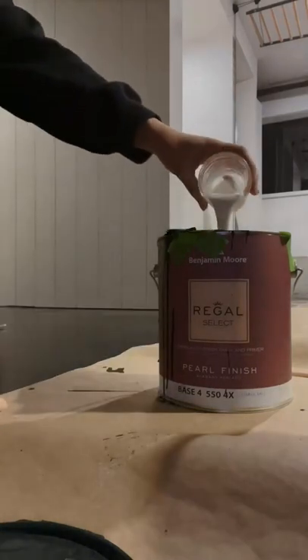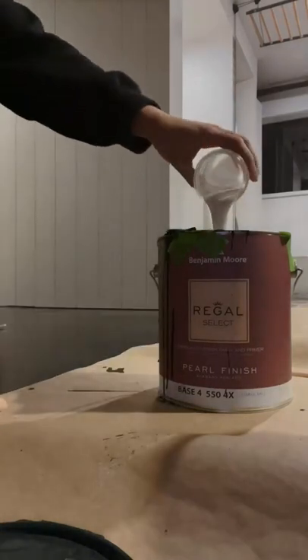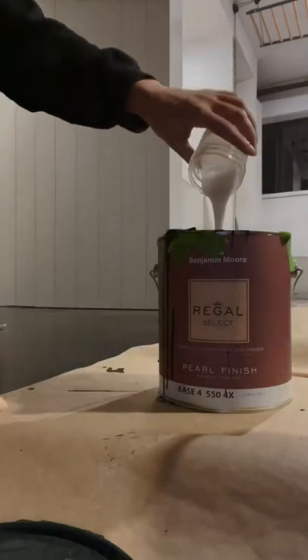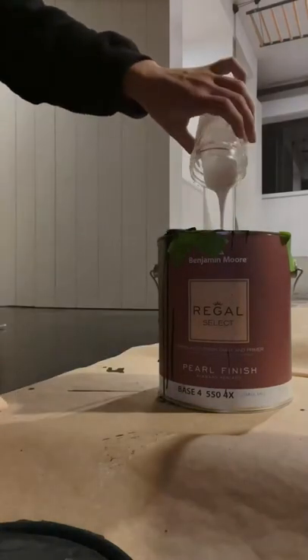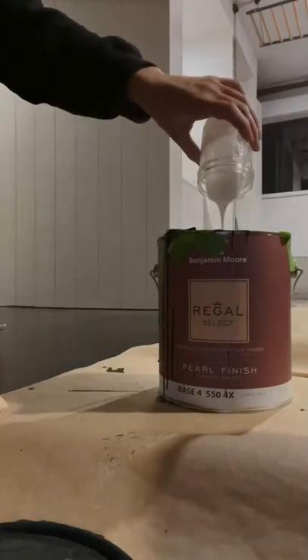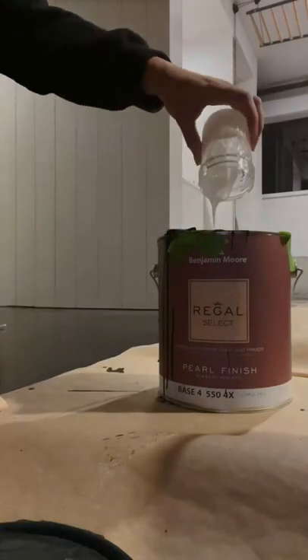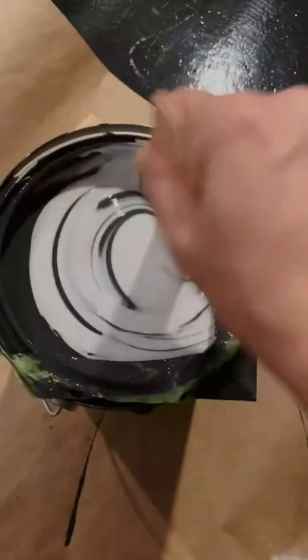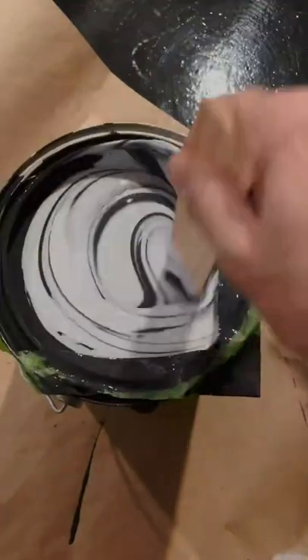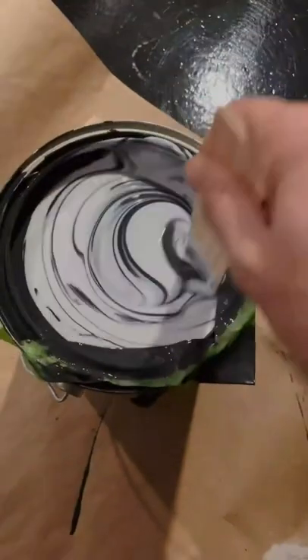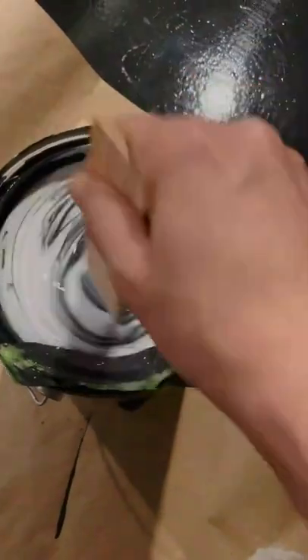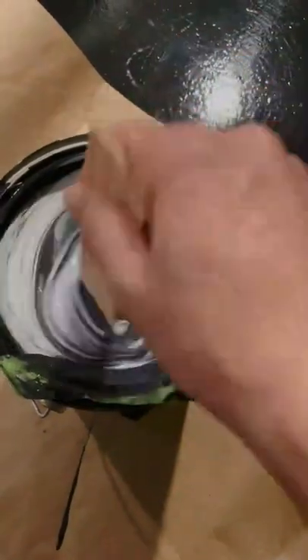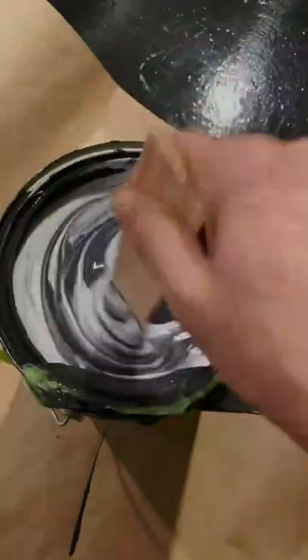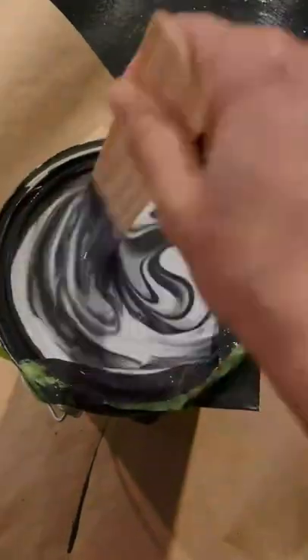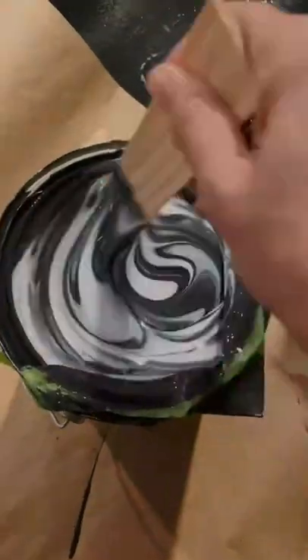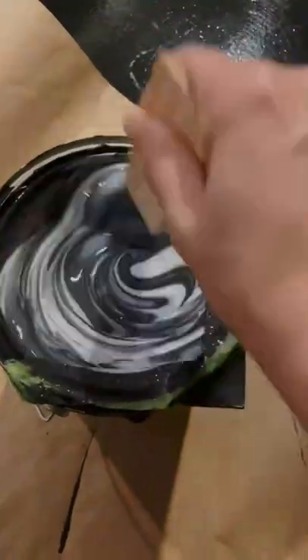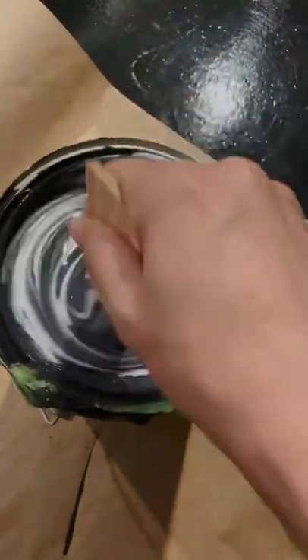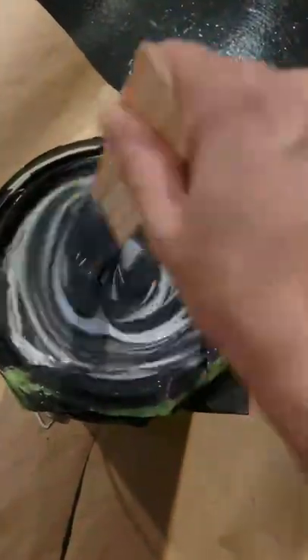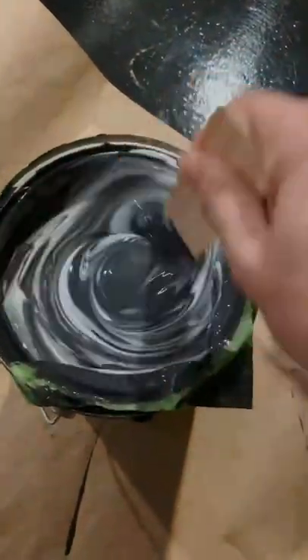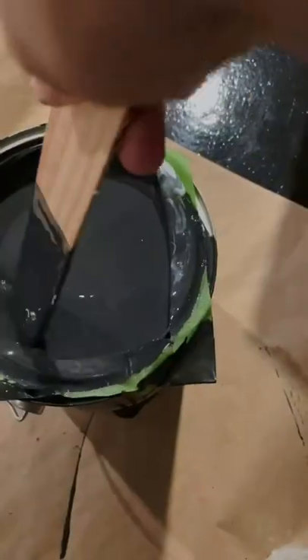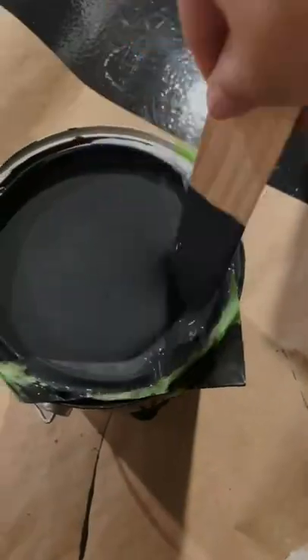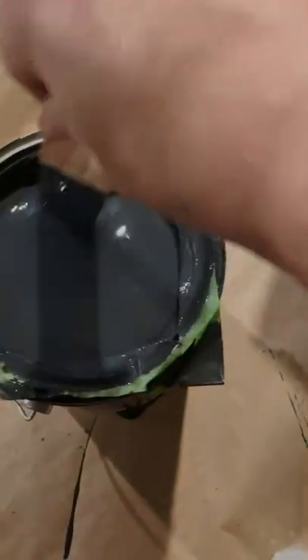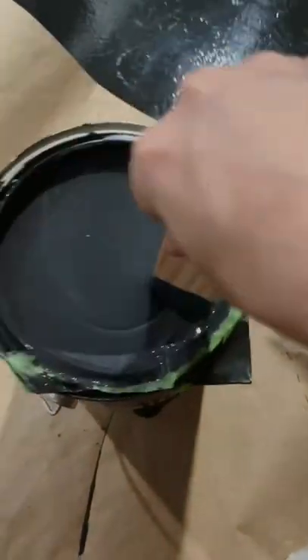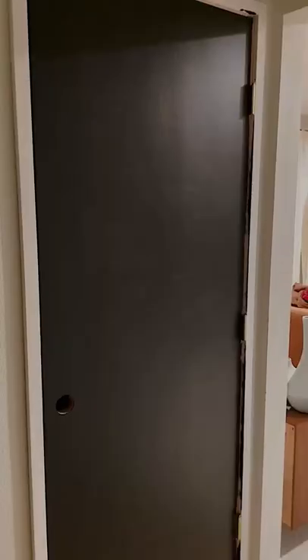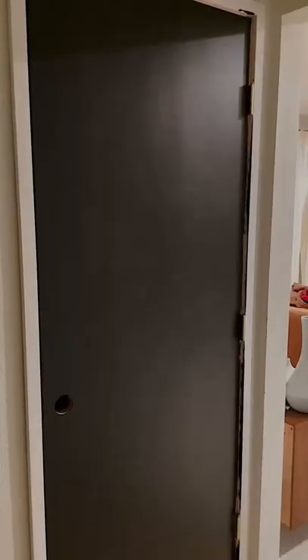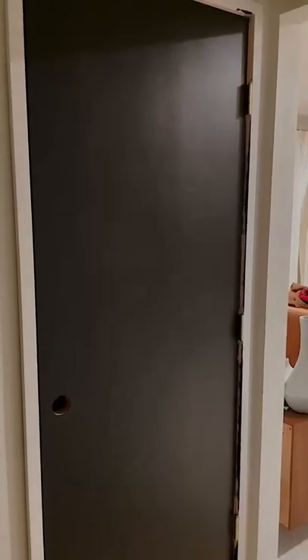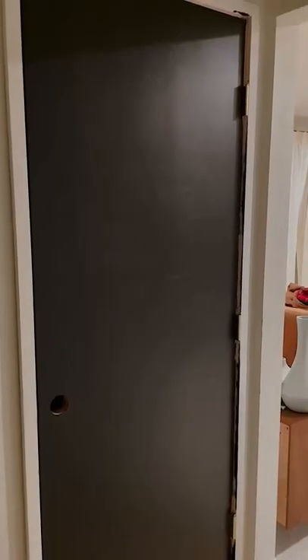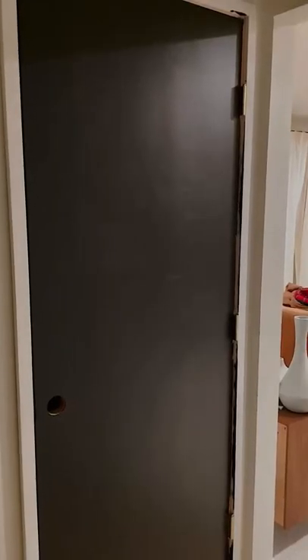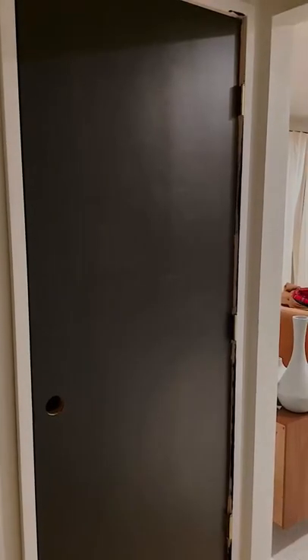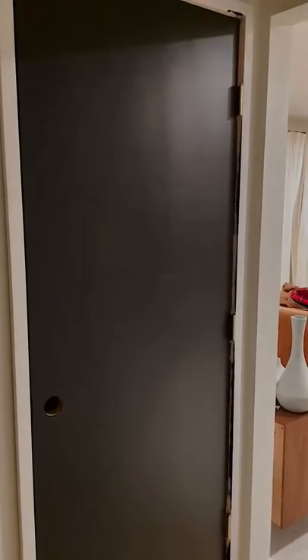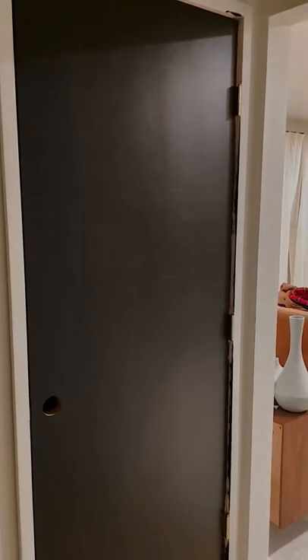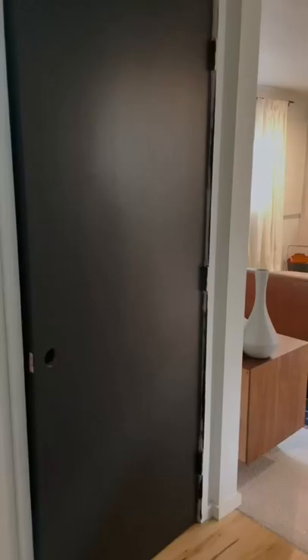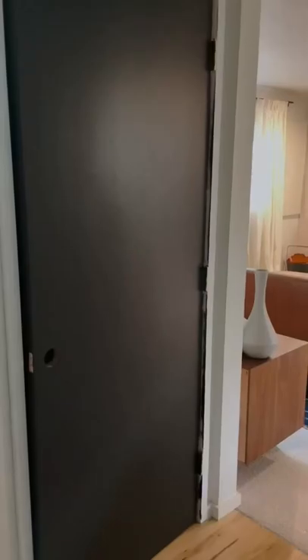Floetrol is a latex paint additive that increases the paint's ability to level, meaning less roller lines. And it worked! Here is the before and the after.